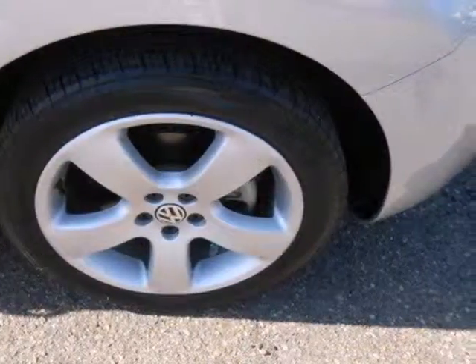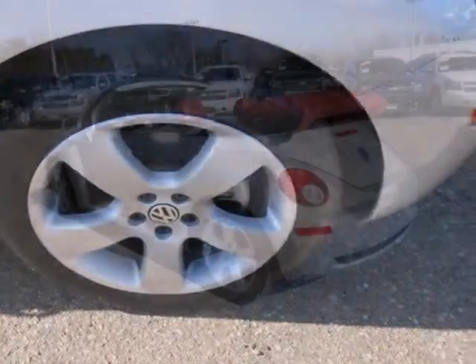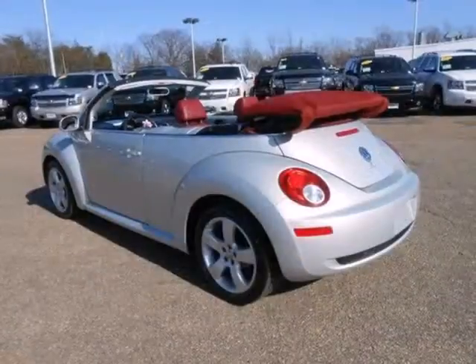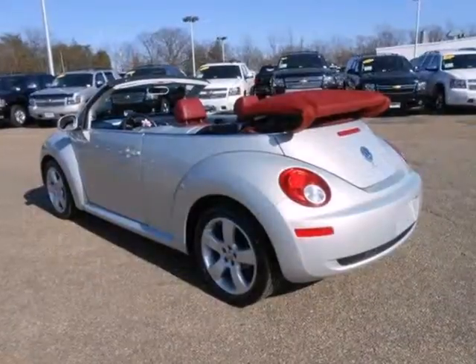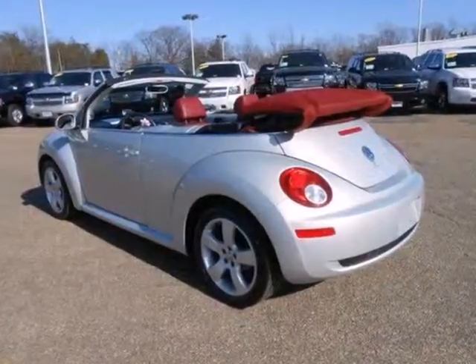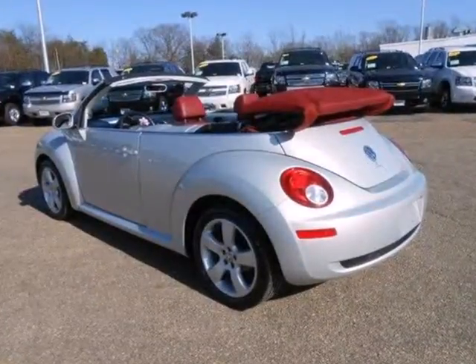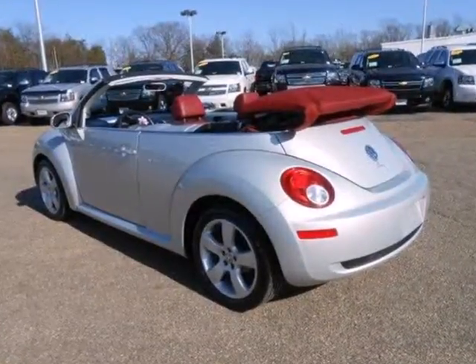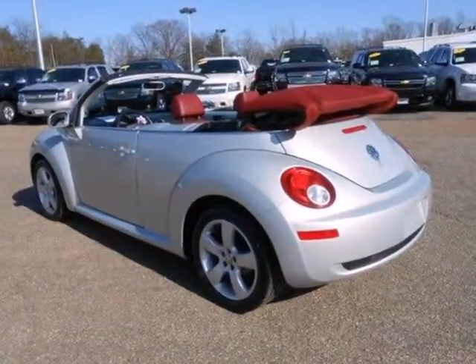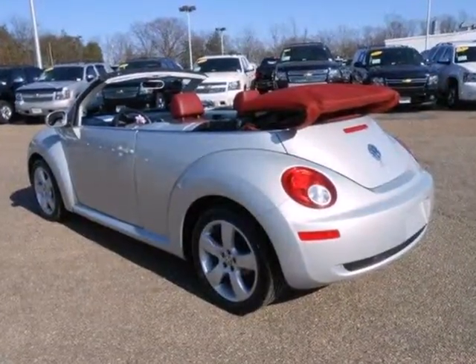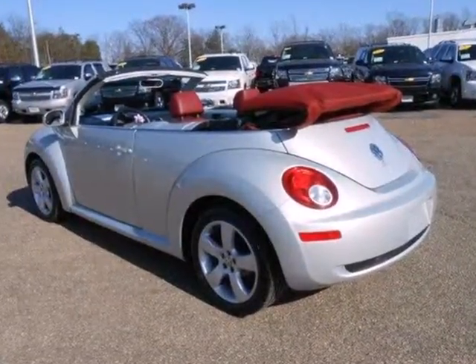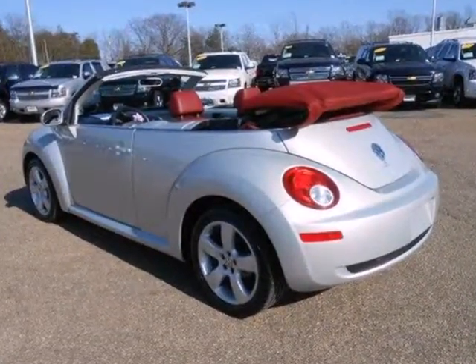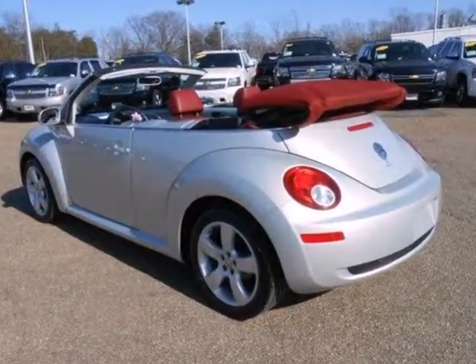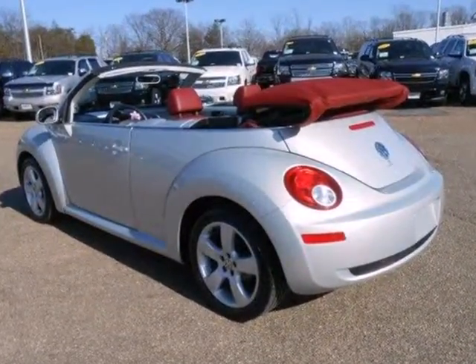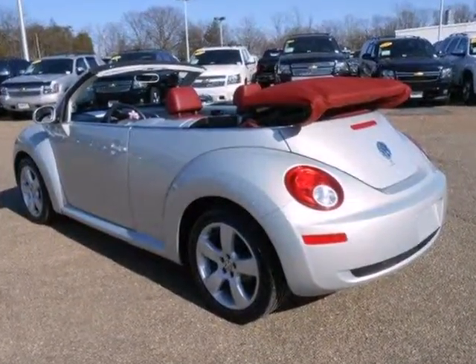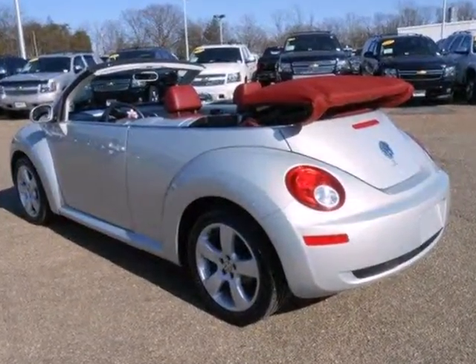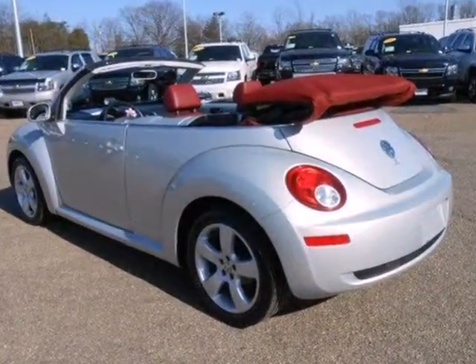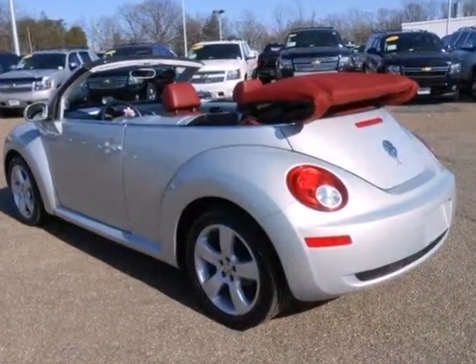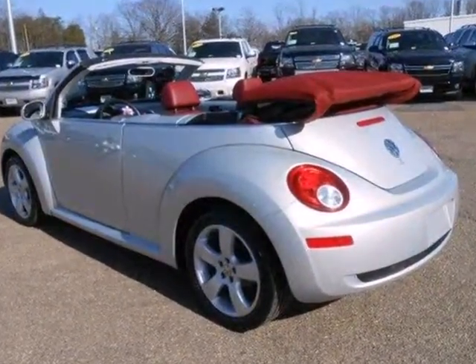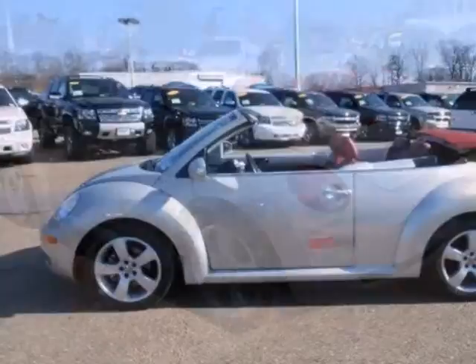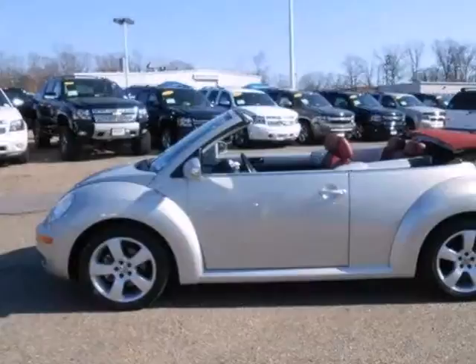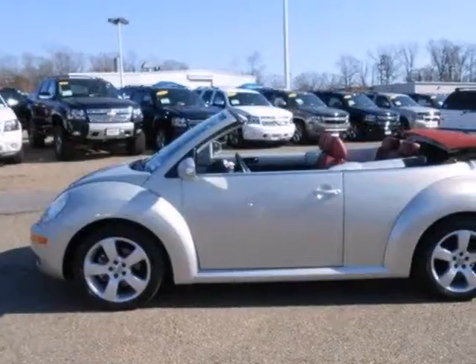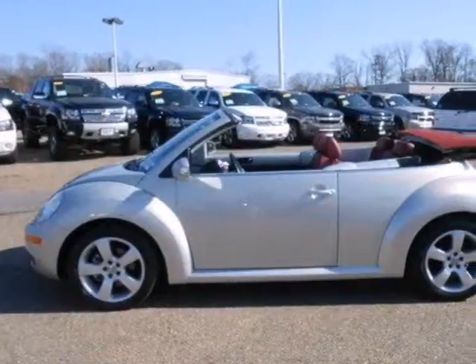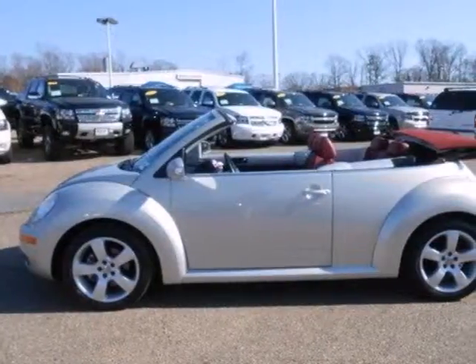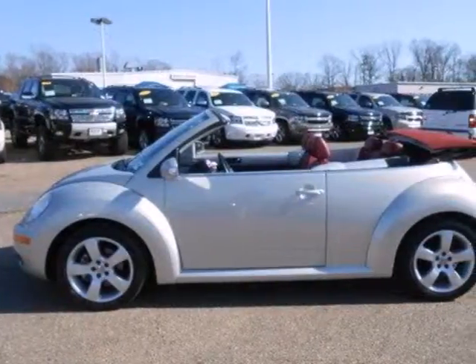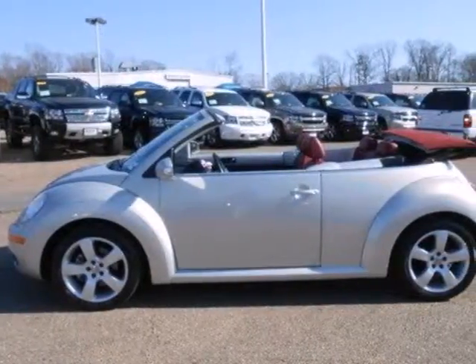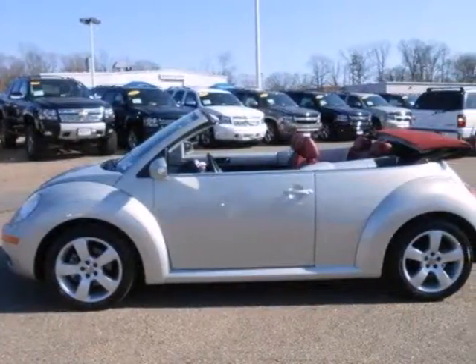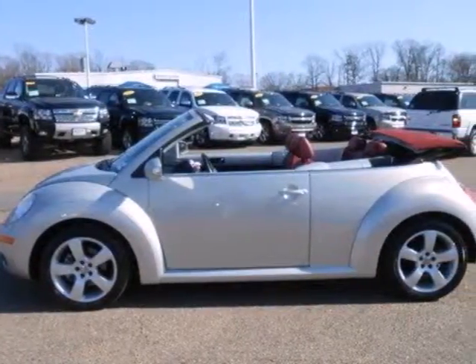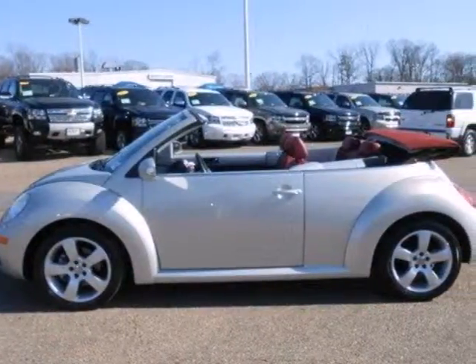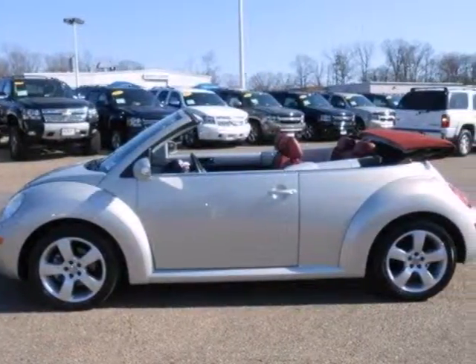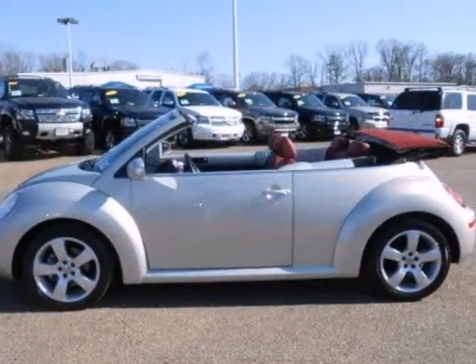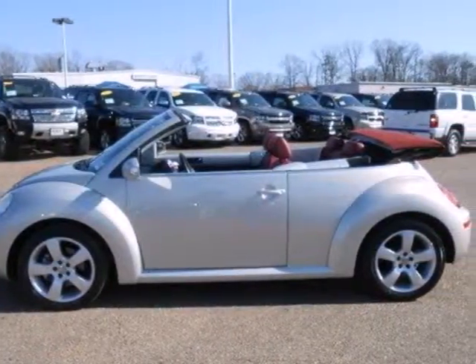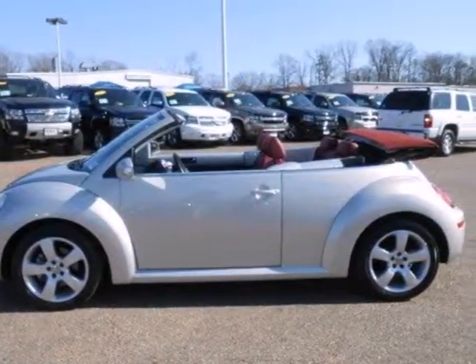The Beetle brings back old memories and creates plenty of new ones with its retro style and updated performance and handling.